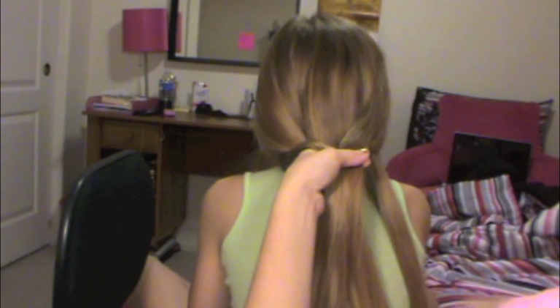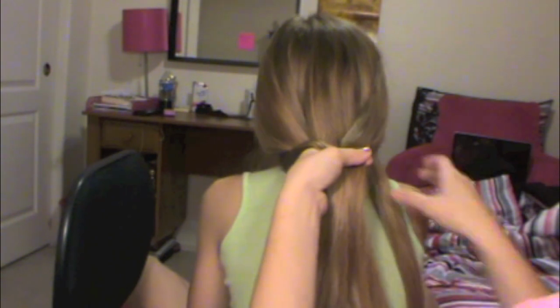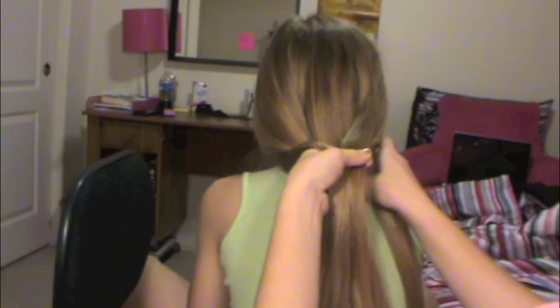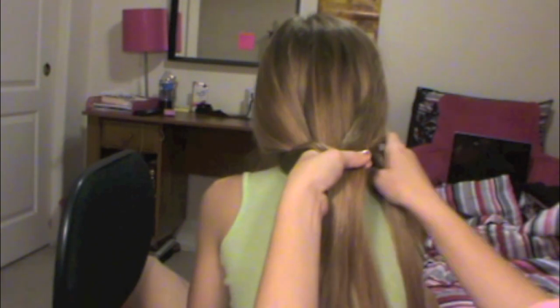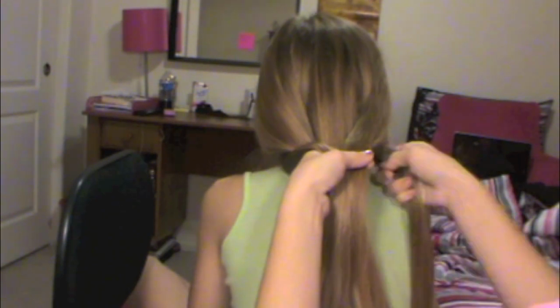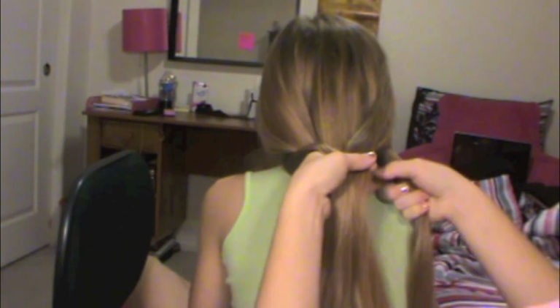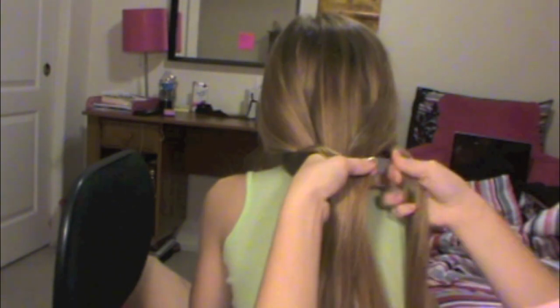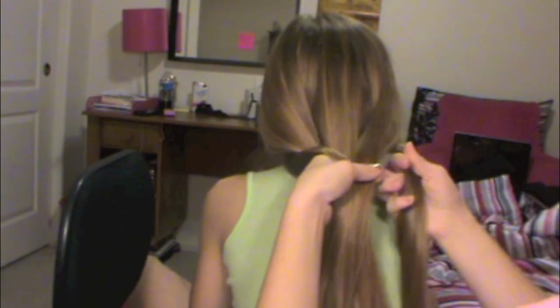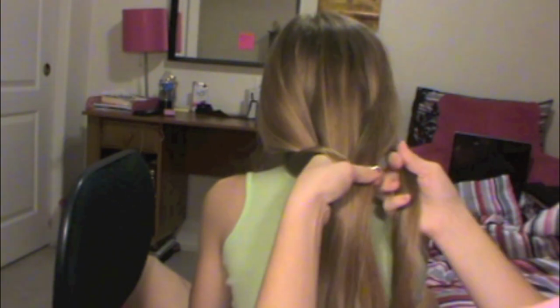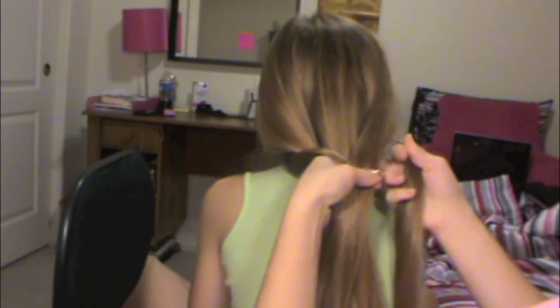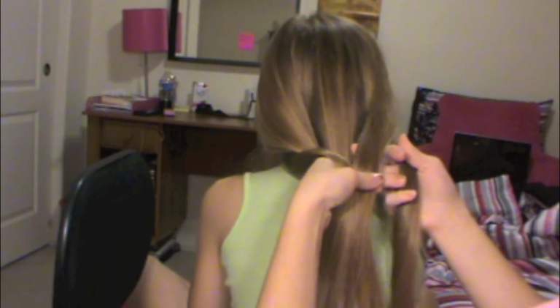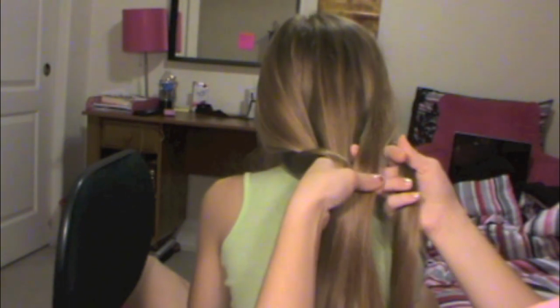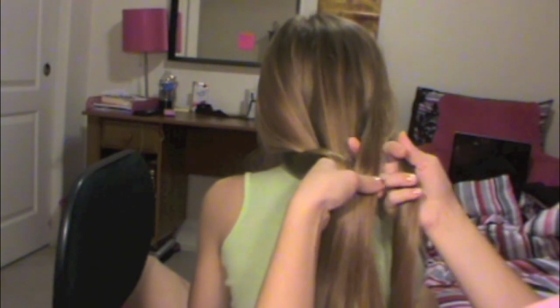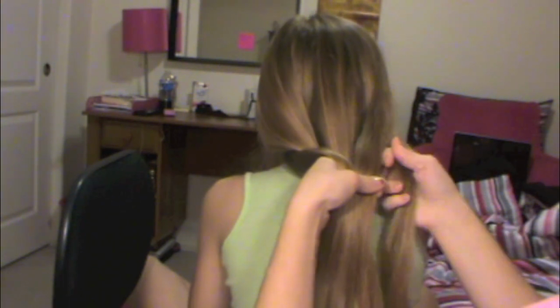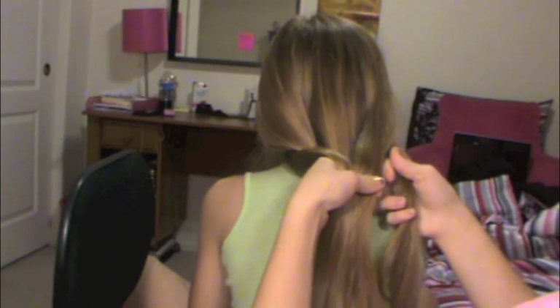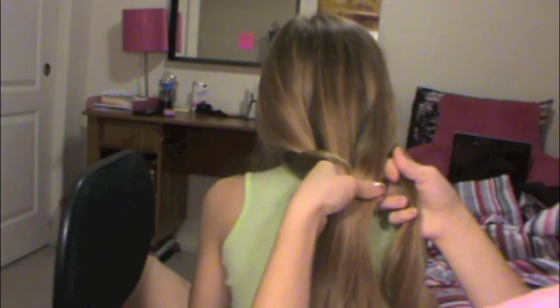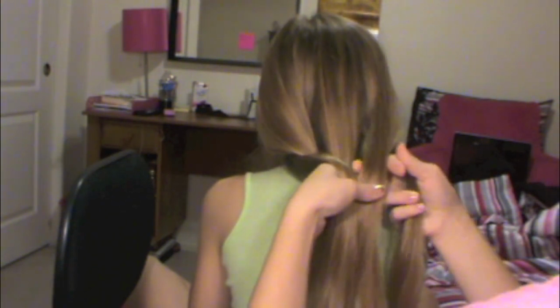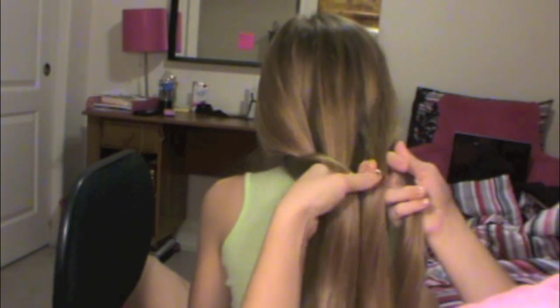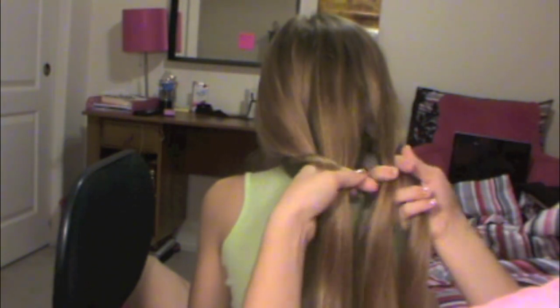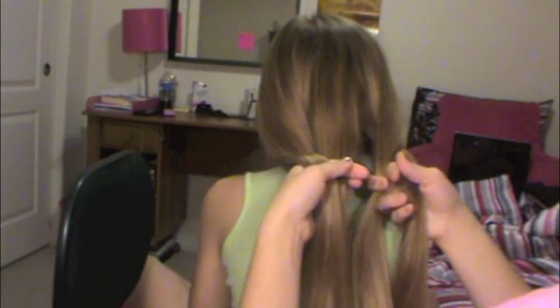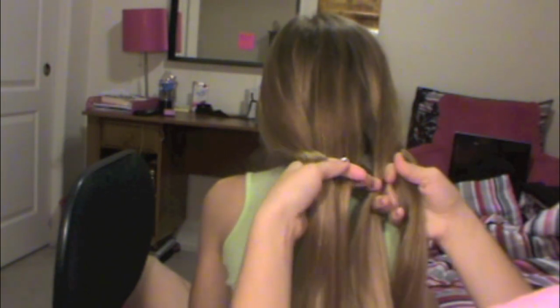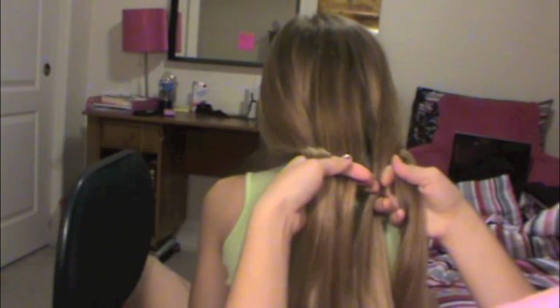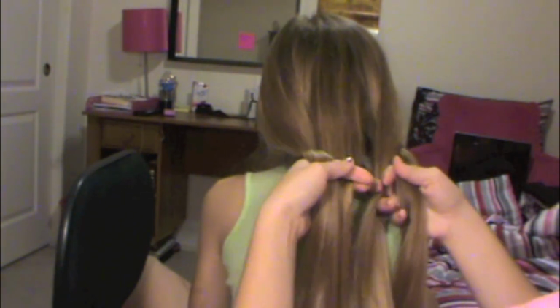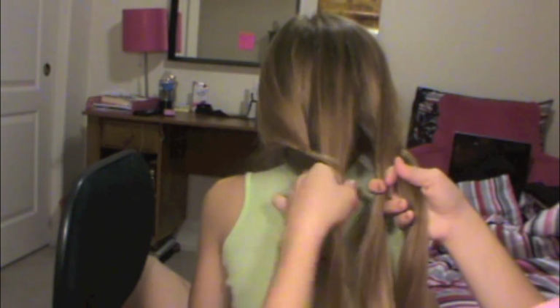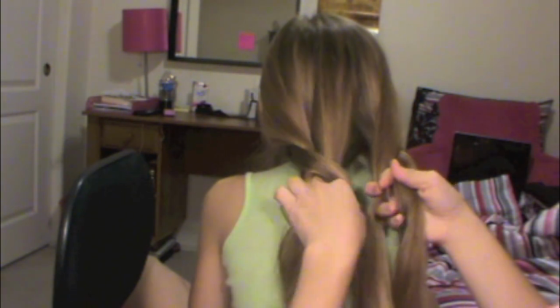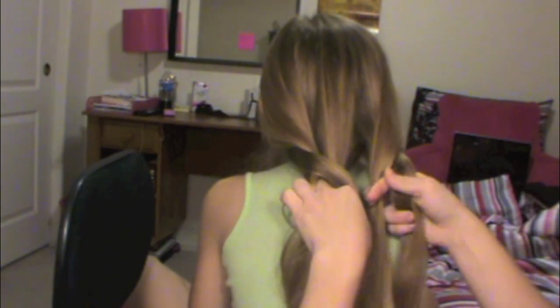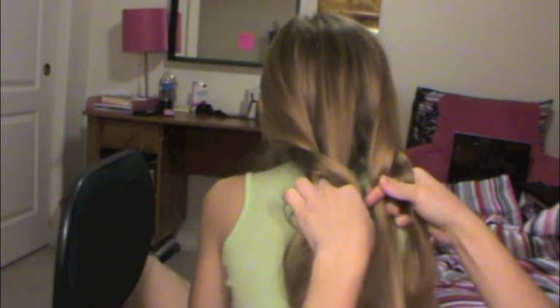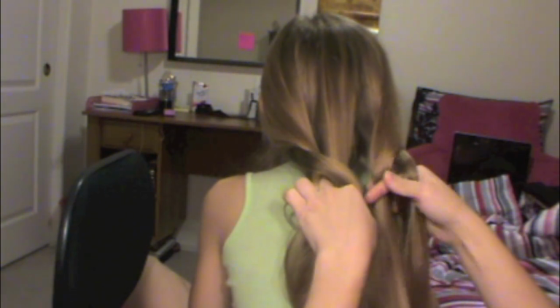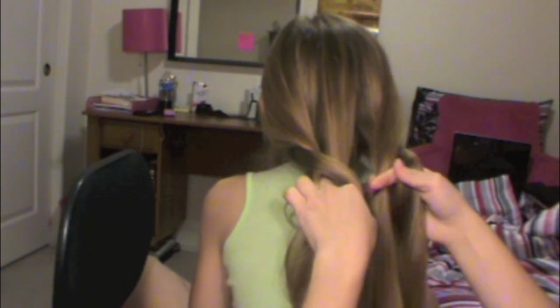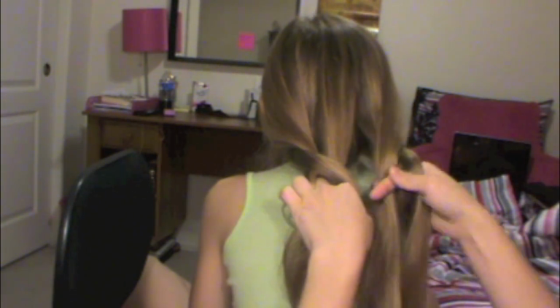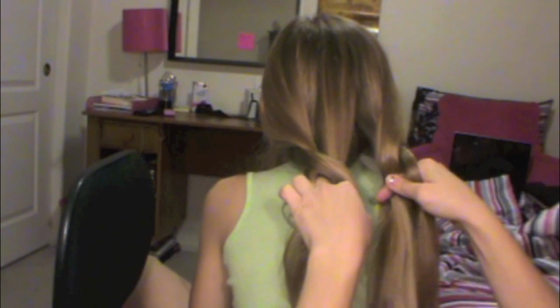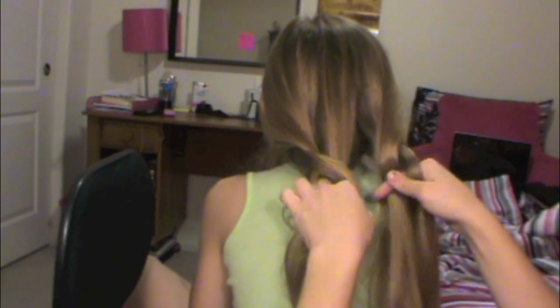That's basically this whole braid. I'm going to go ahead and speed it up a little bit so it's not as long.